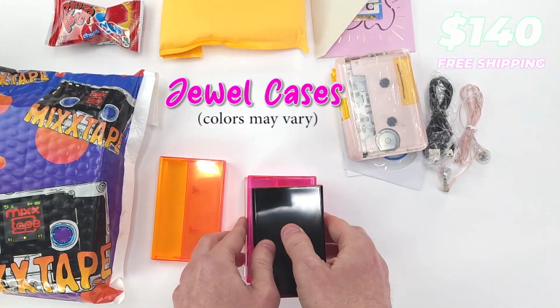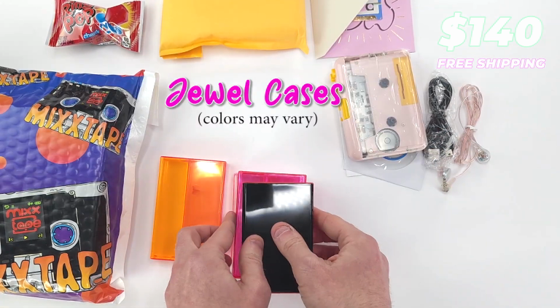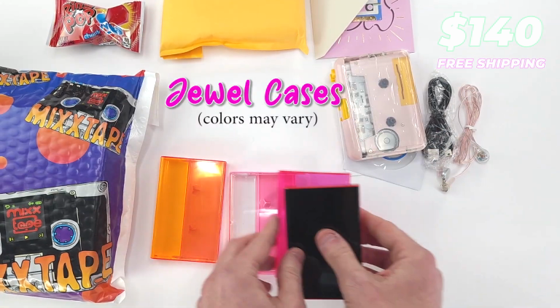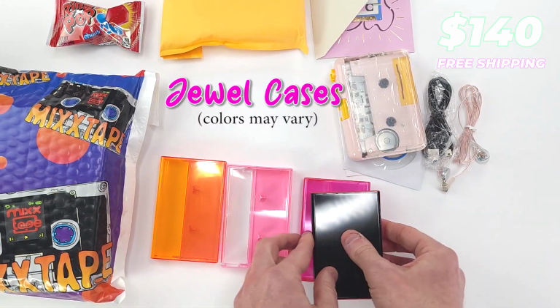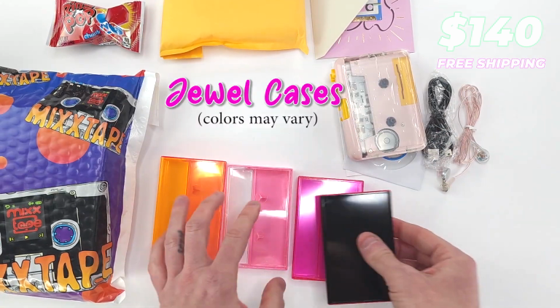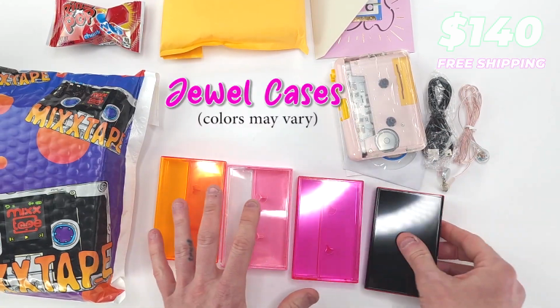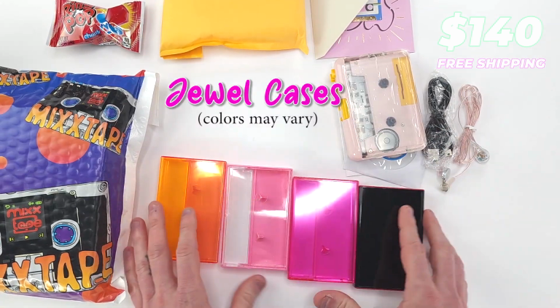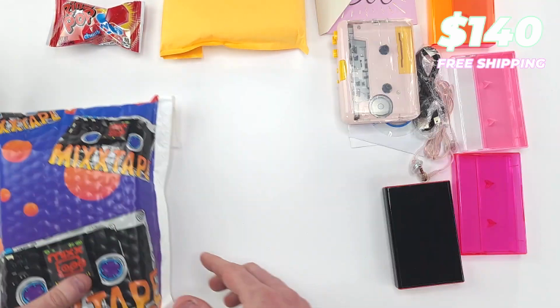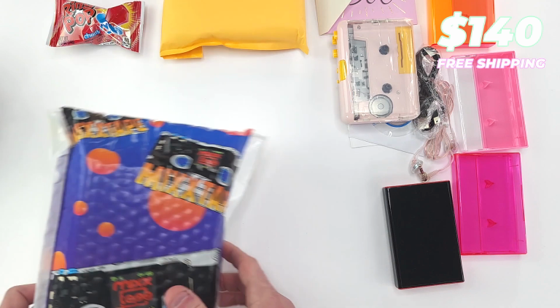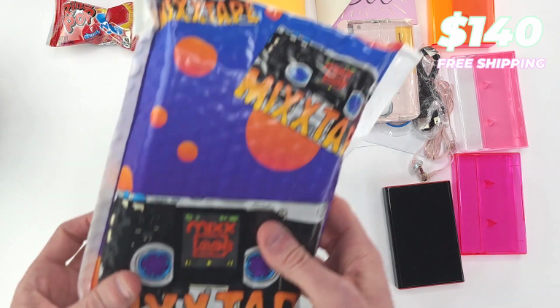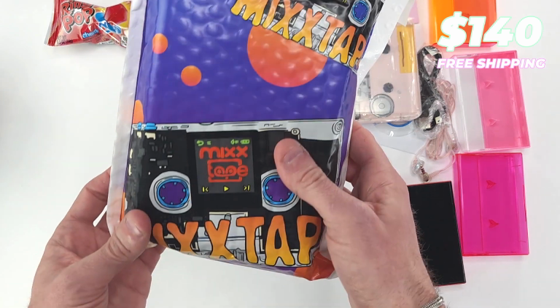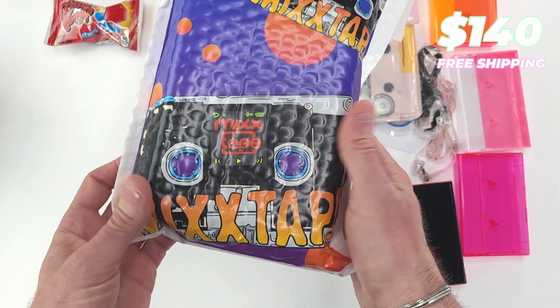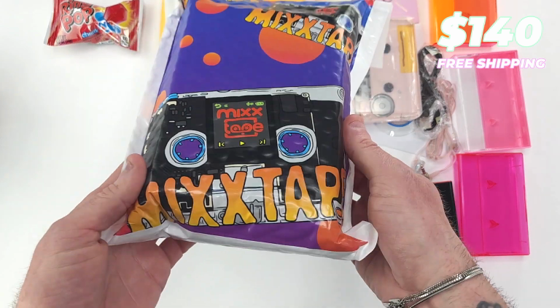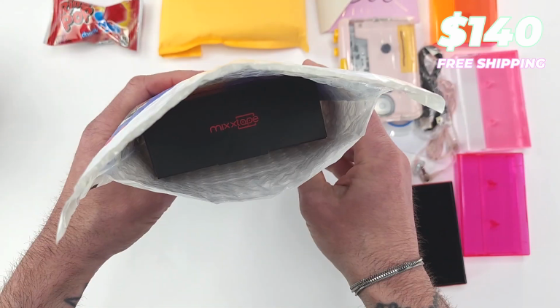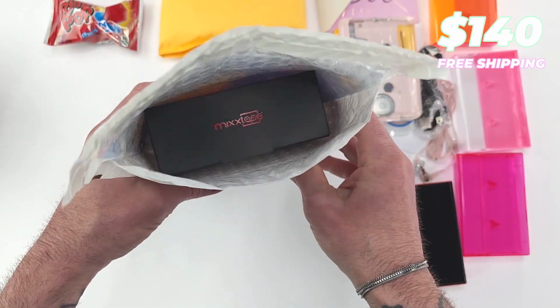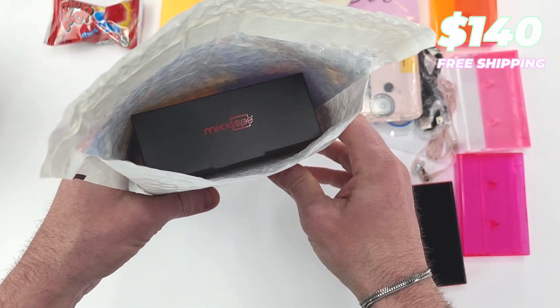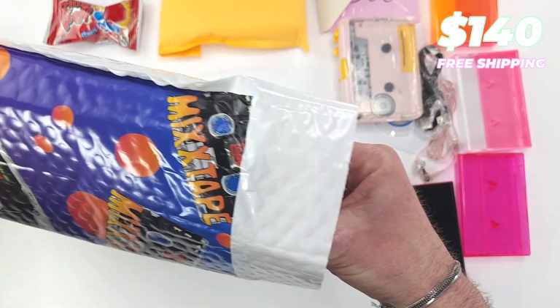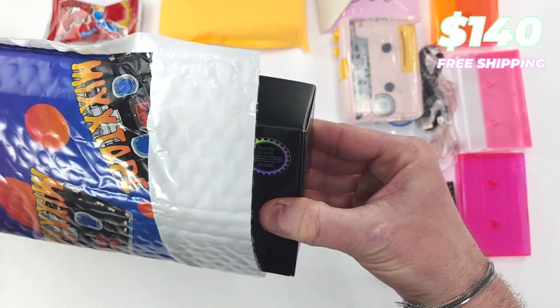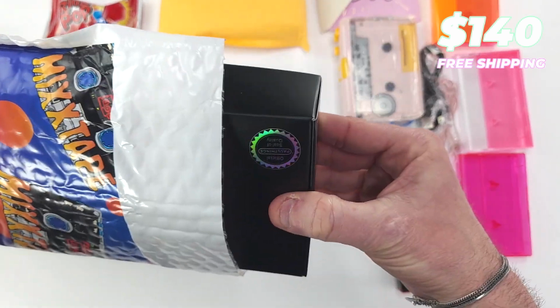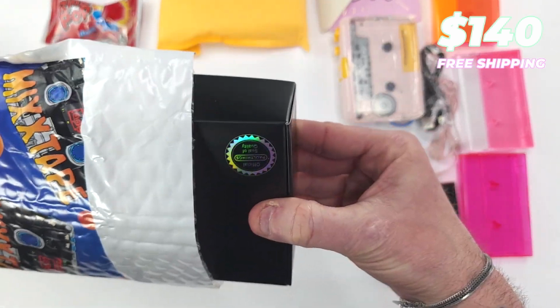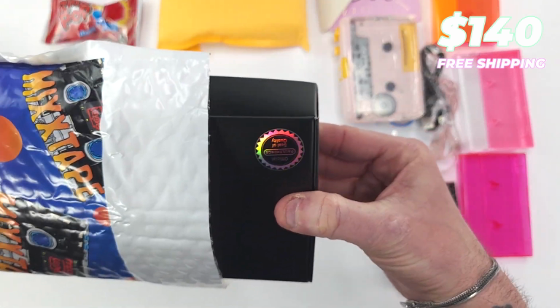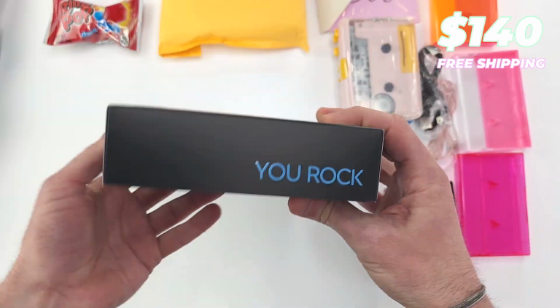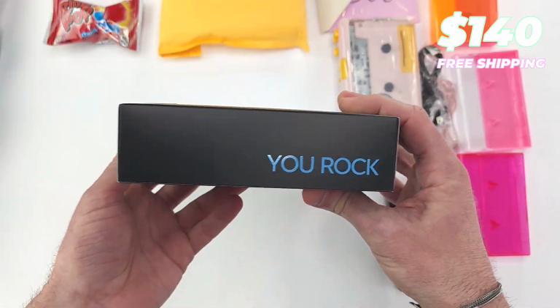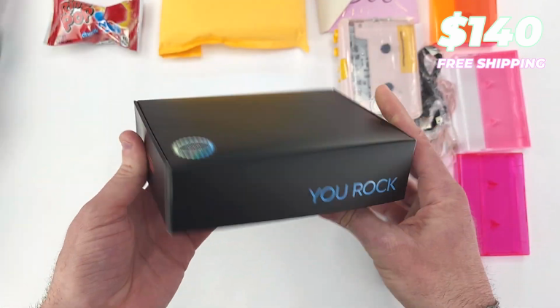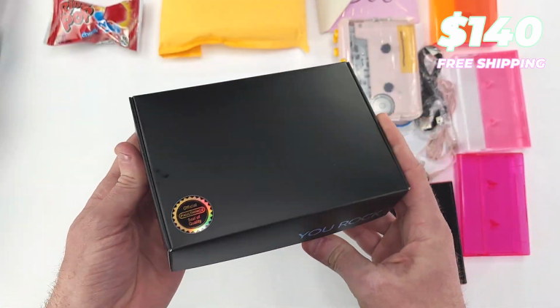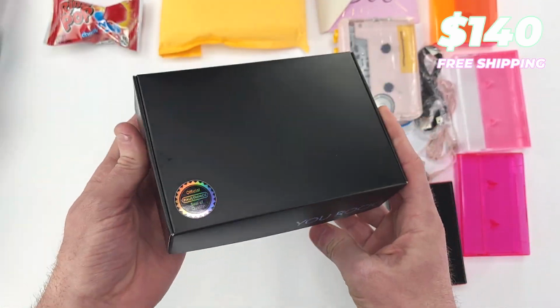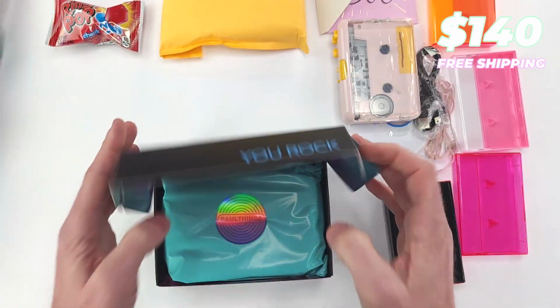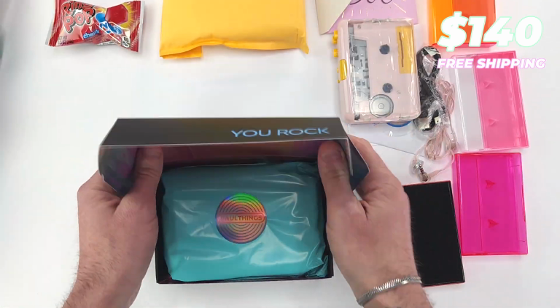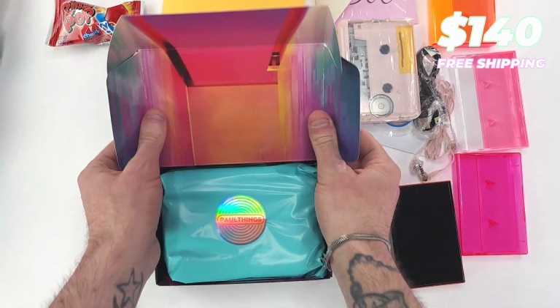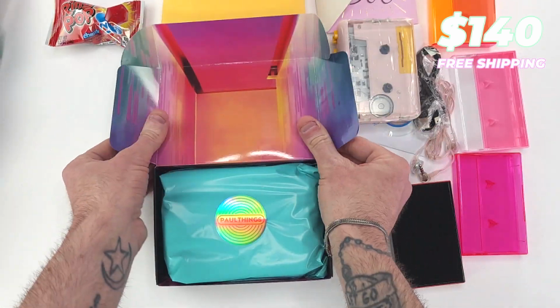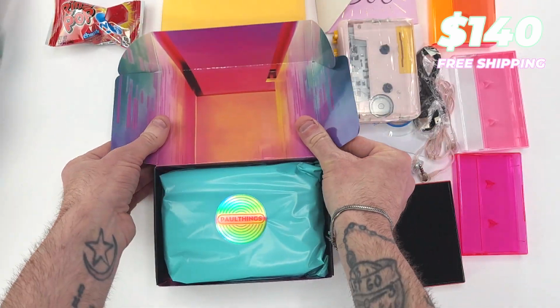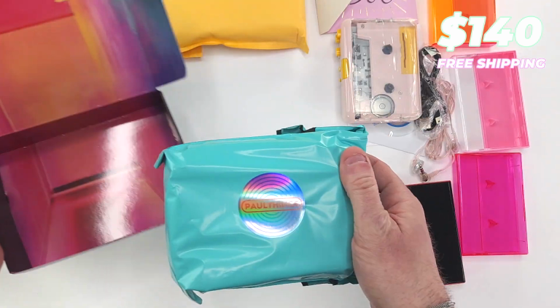Jewel cases — four of them. Packaging. More packaging.